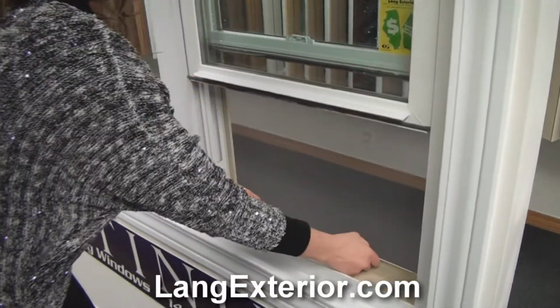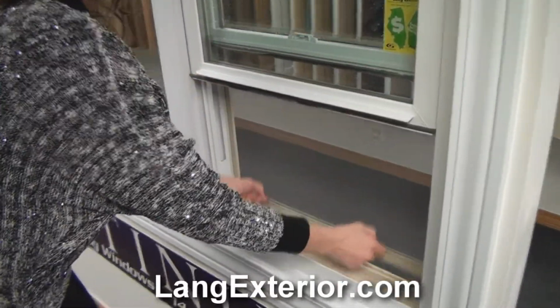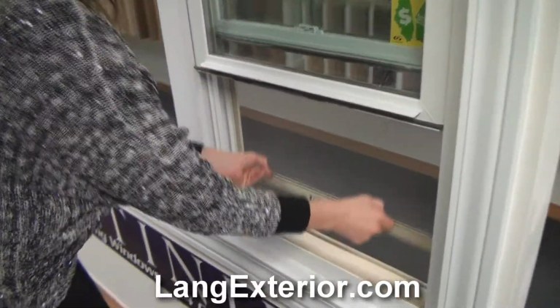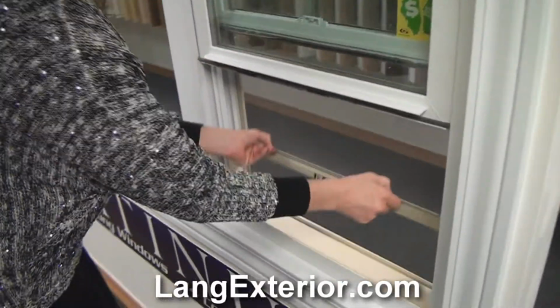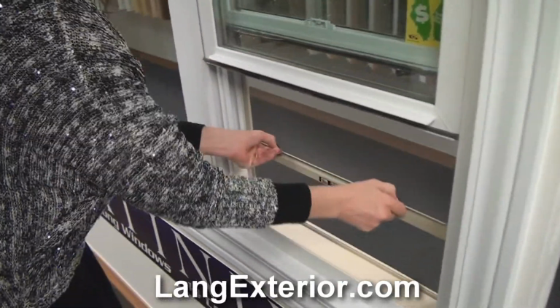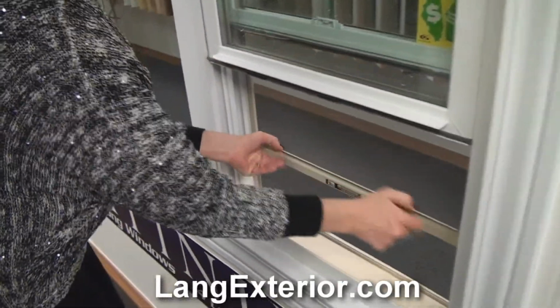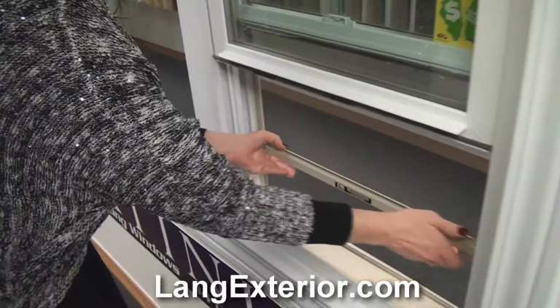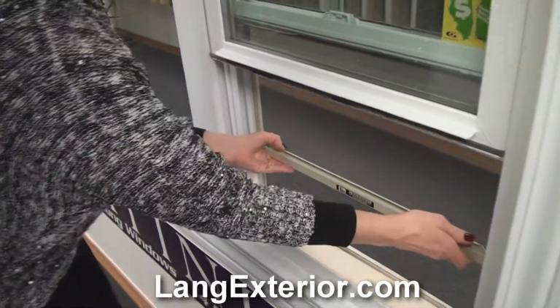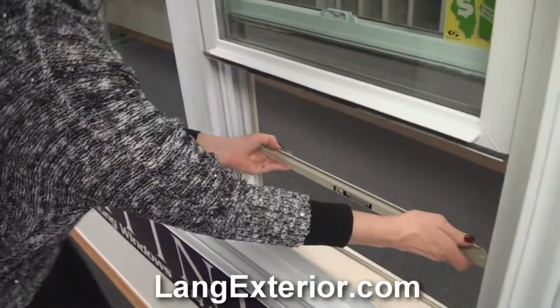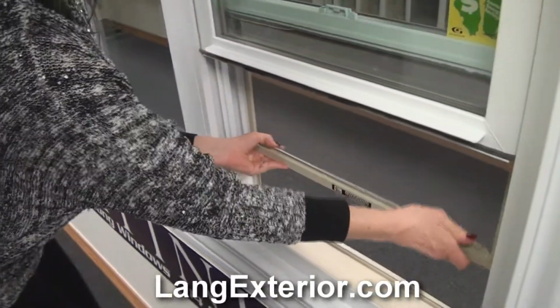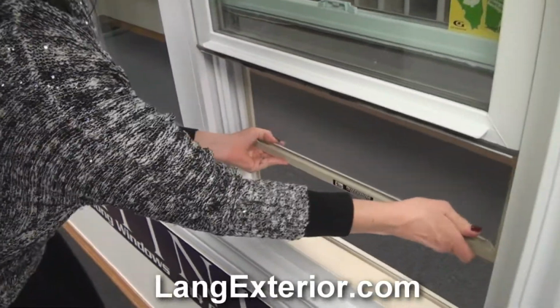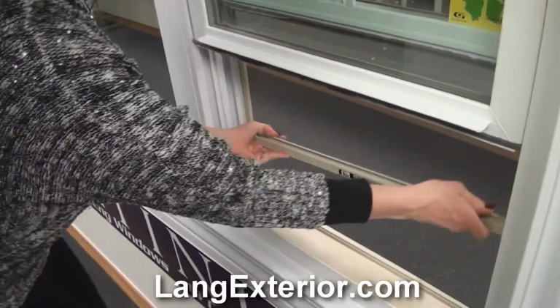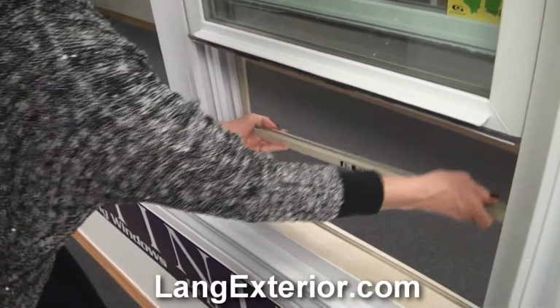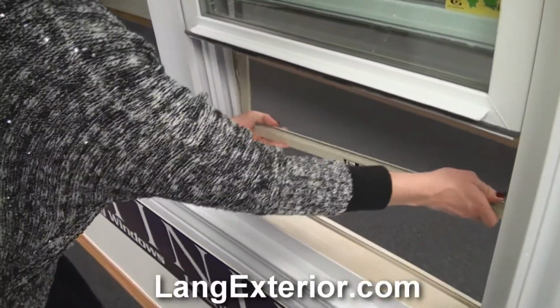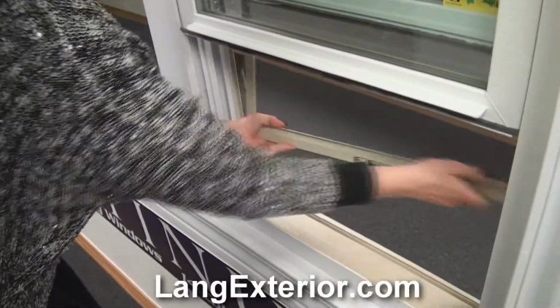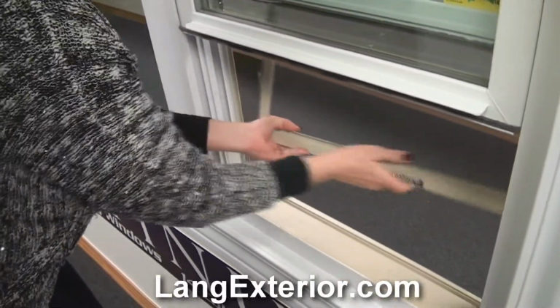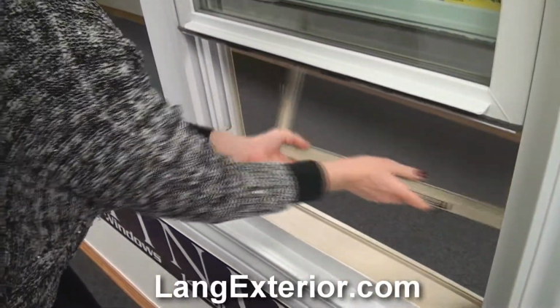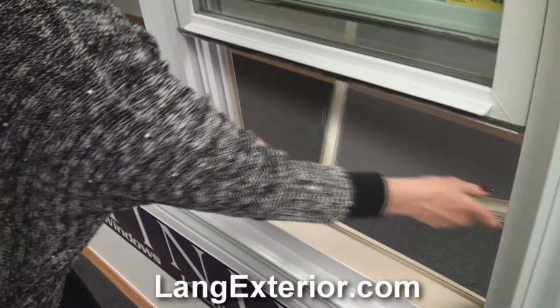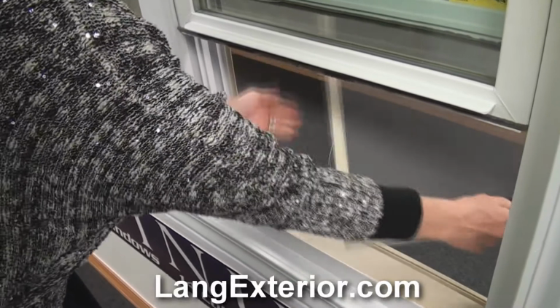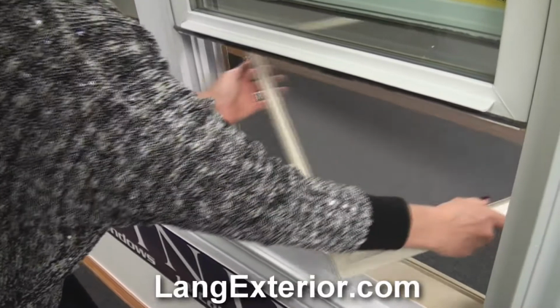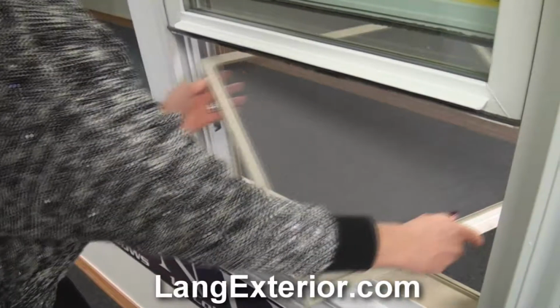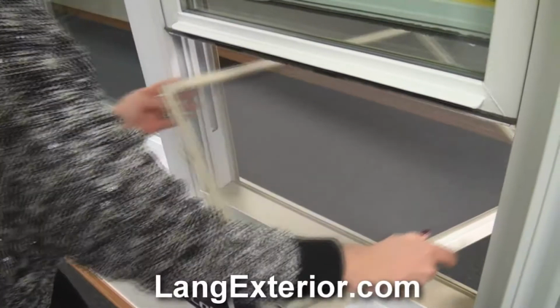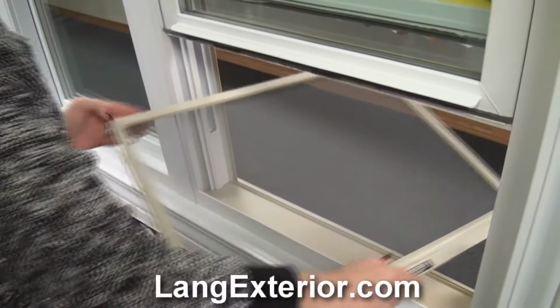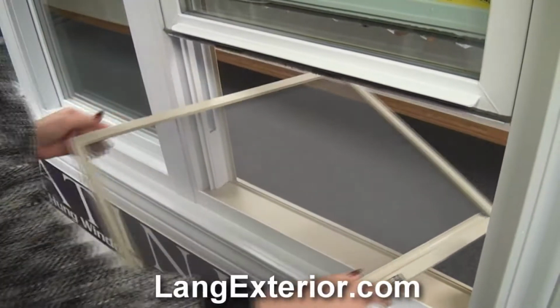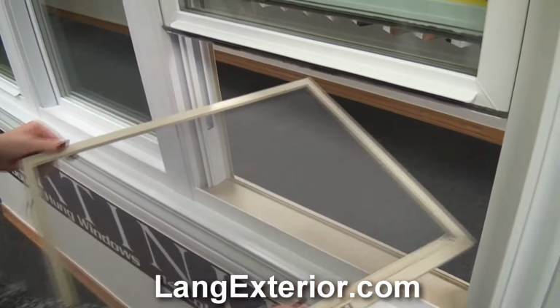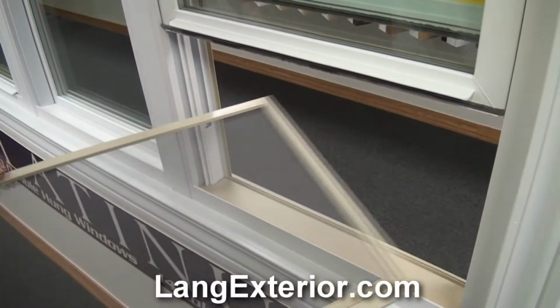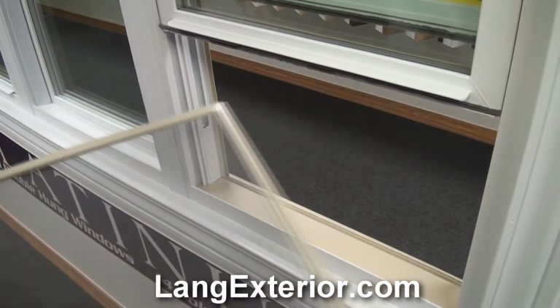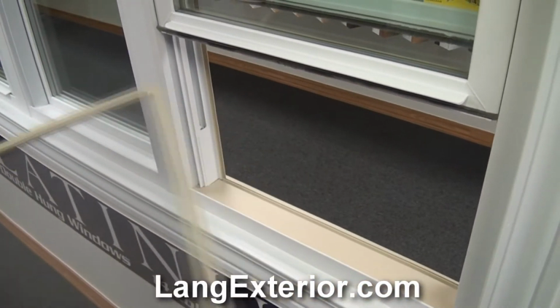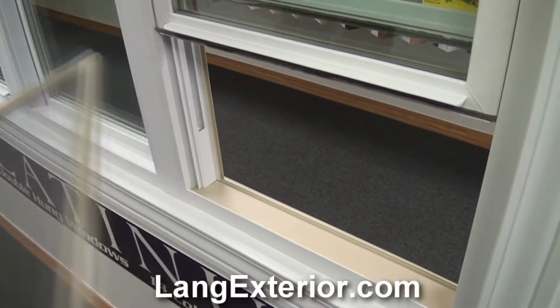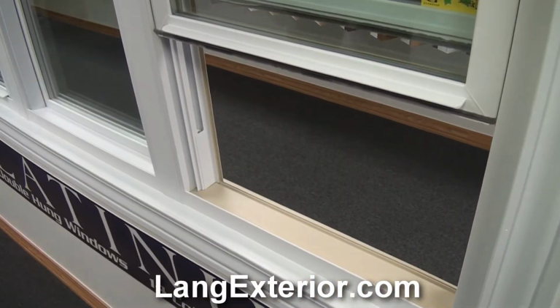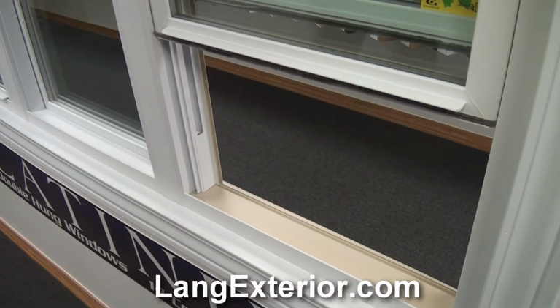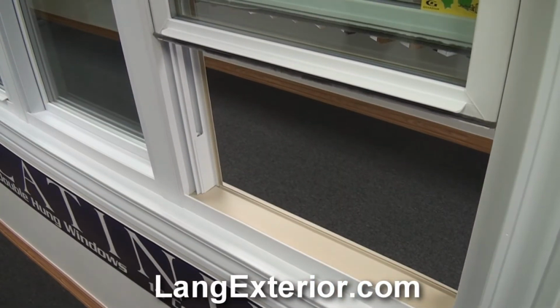Lift the screen up, push on the screen from right to left, grab the screen, and bring it into the house.